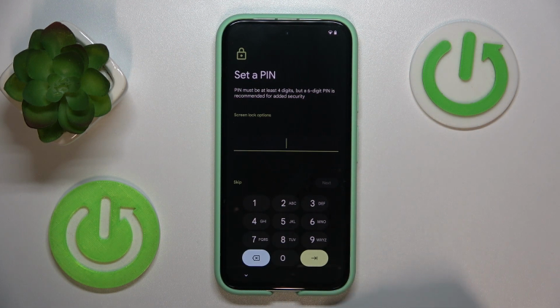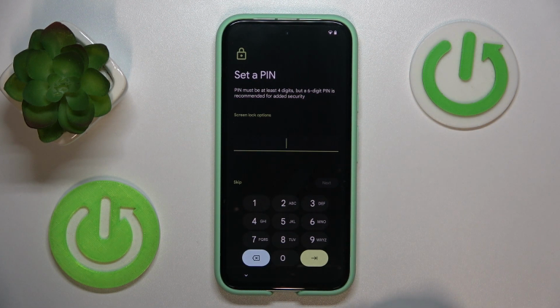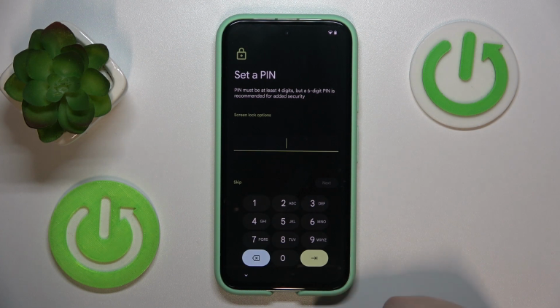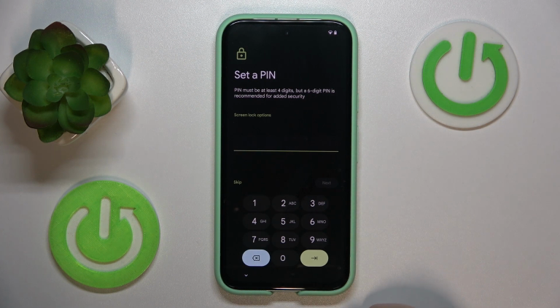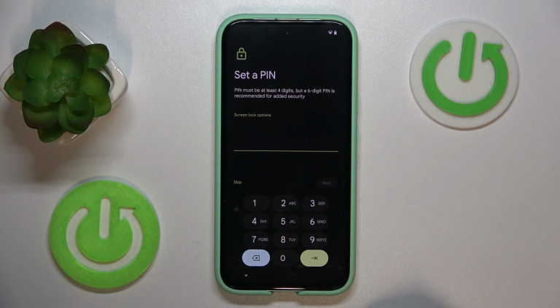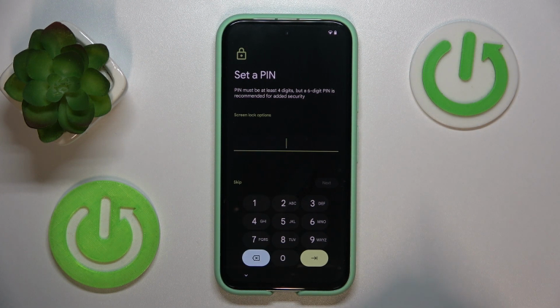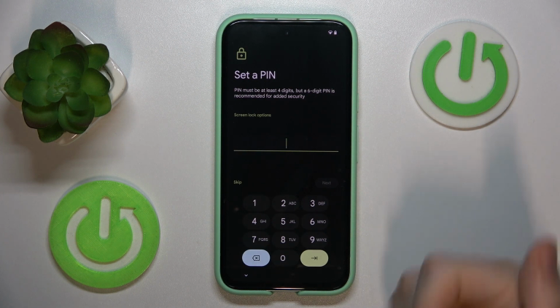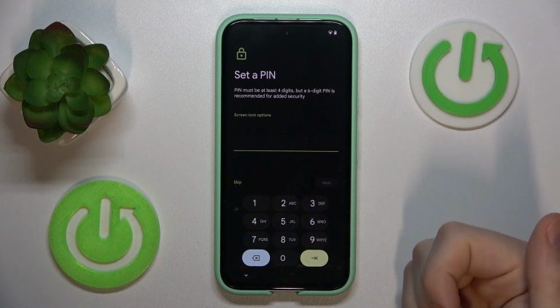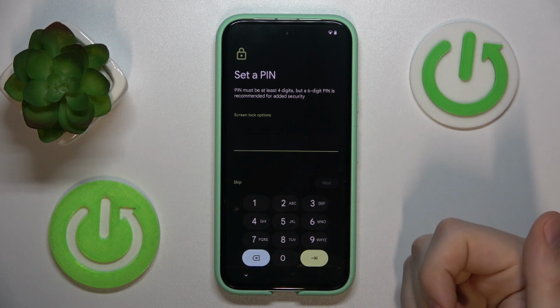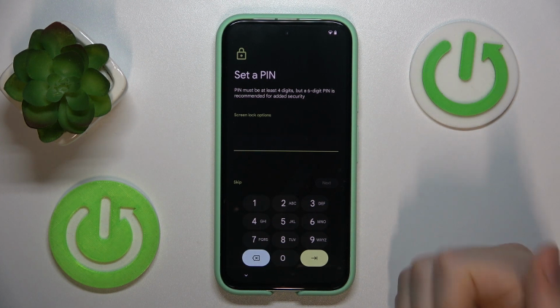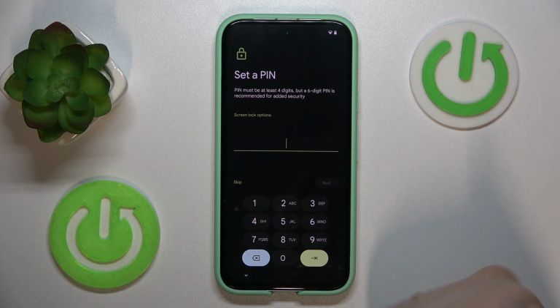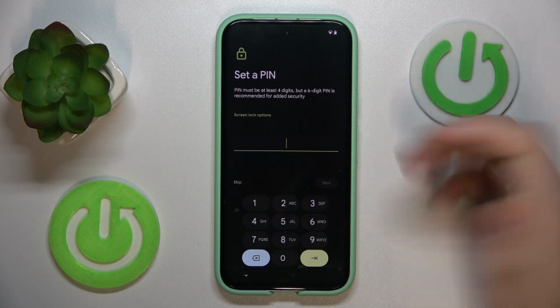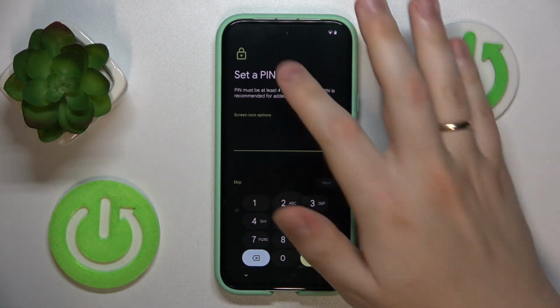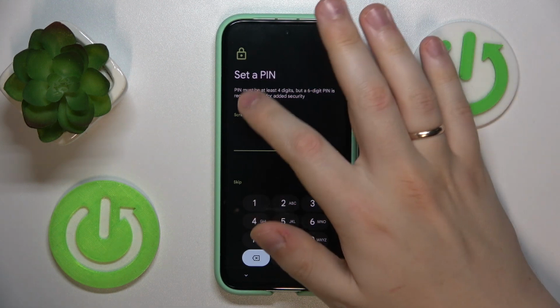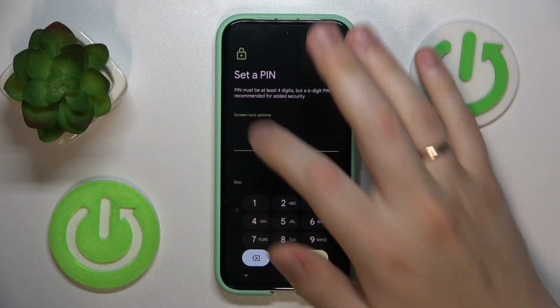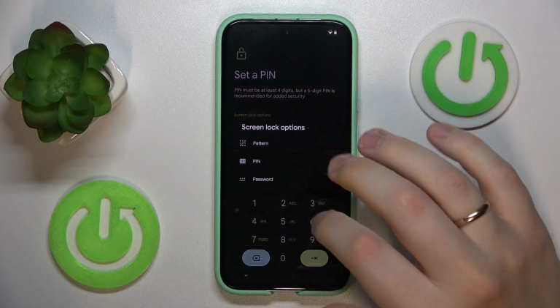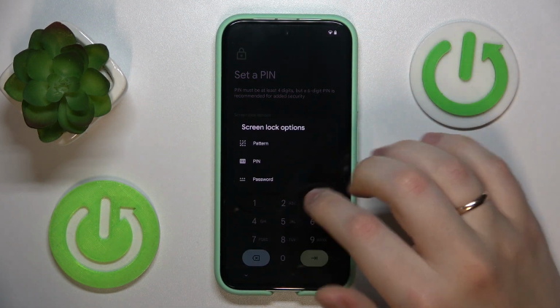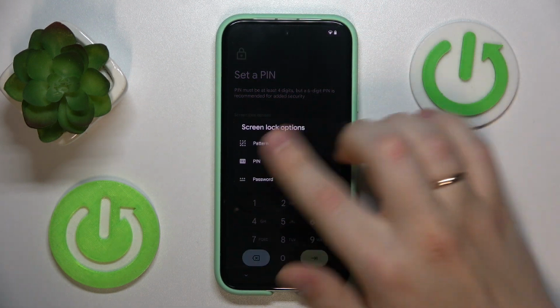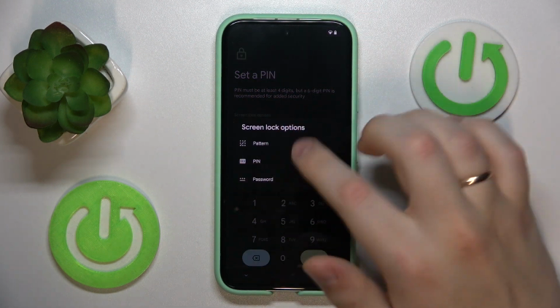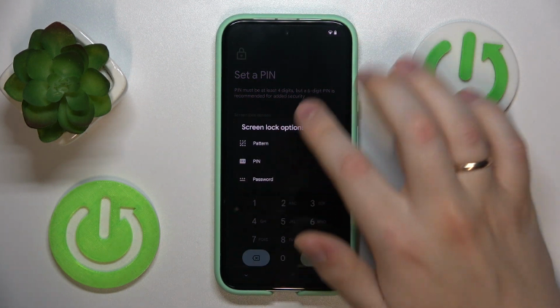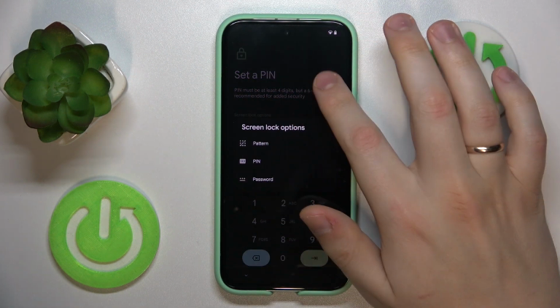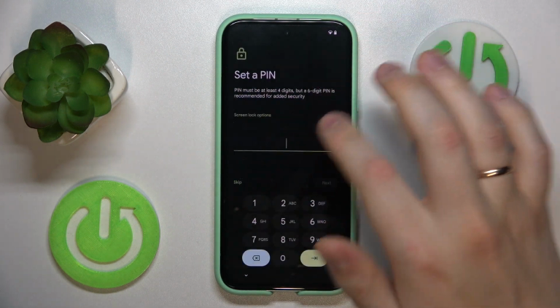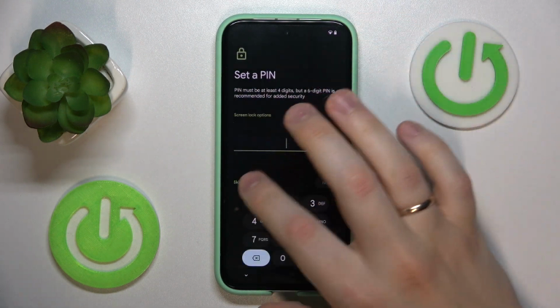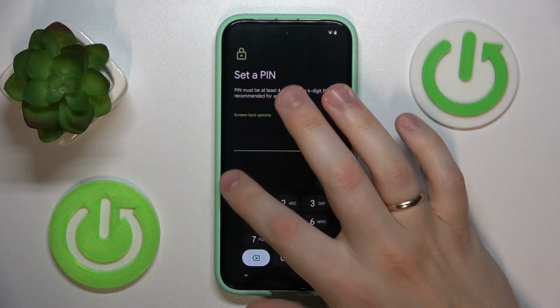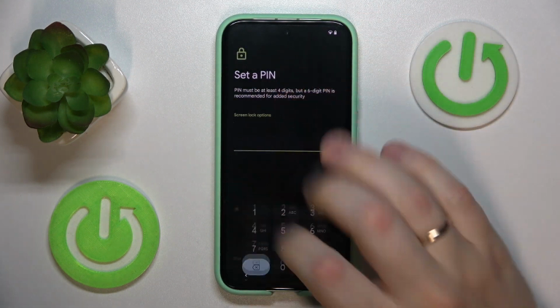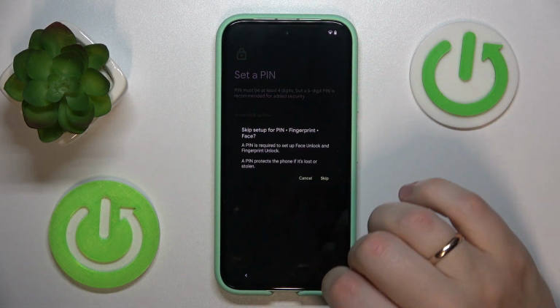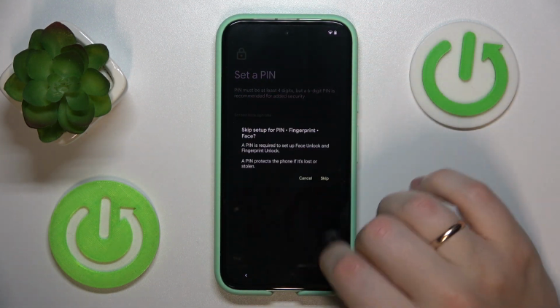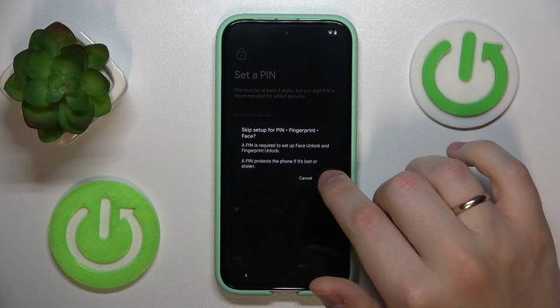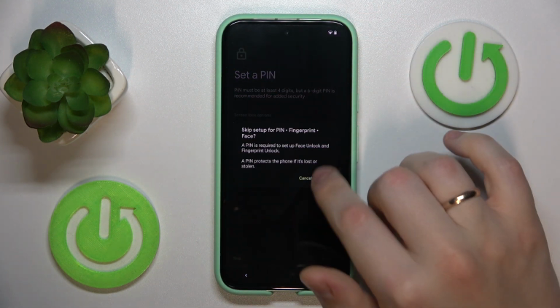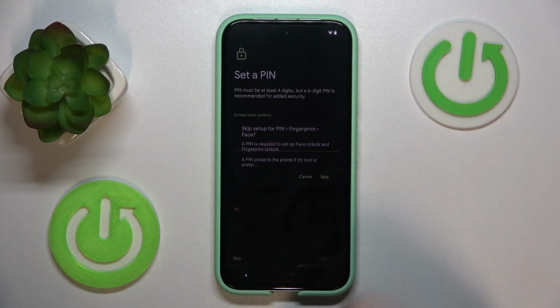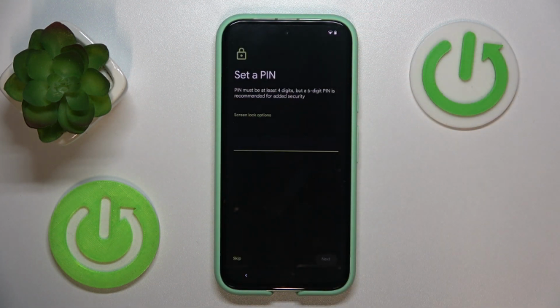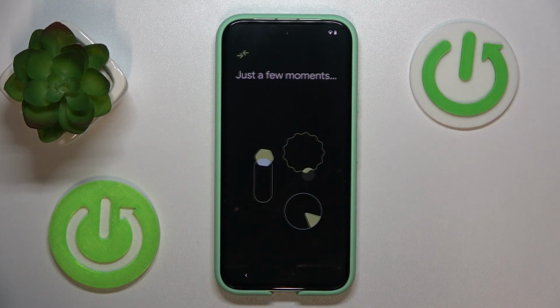Now you can set up a PIN code or screen lock in general. Once again, you can skip this step for now.